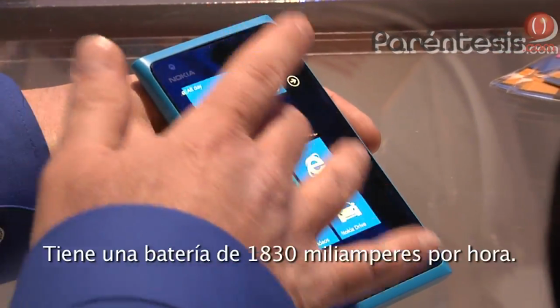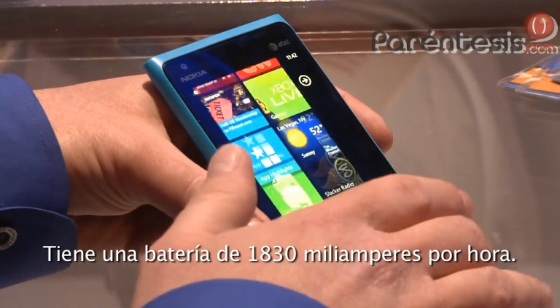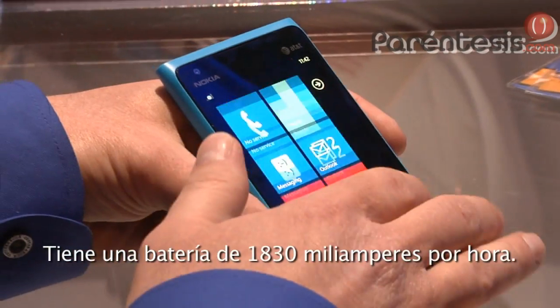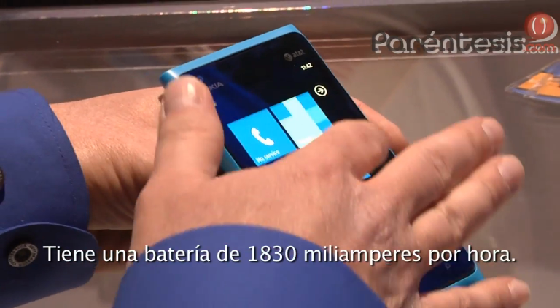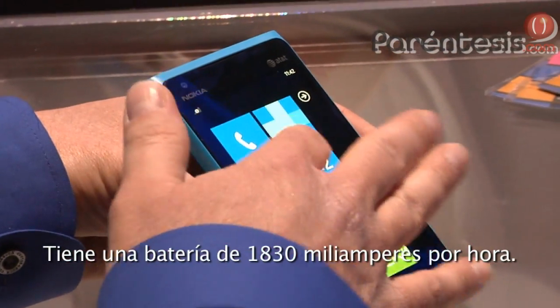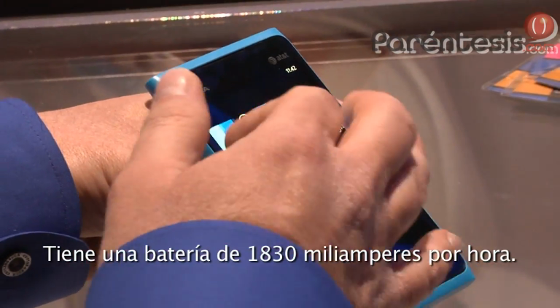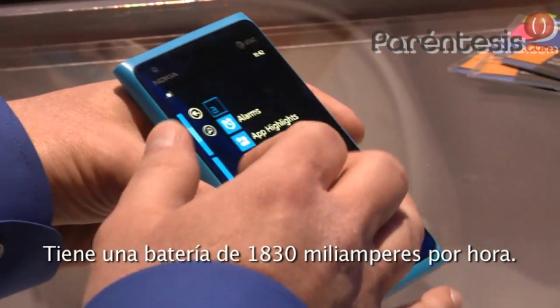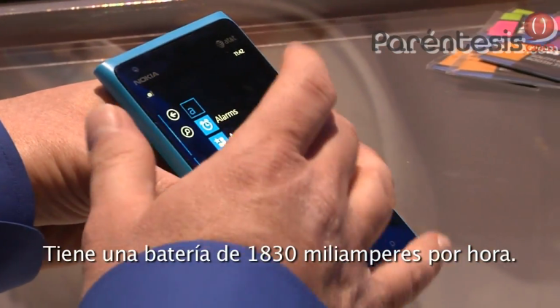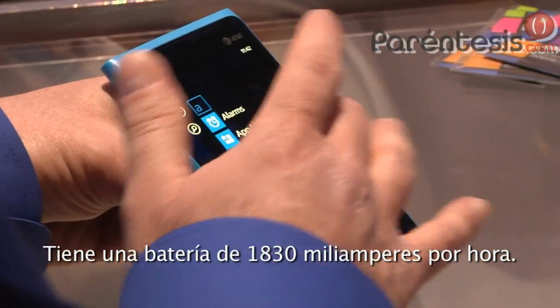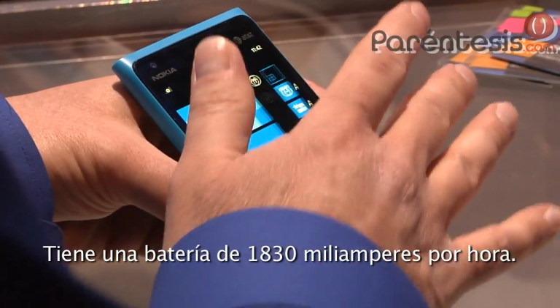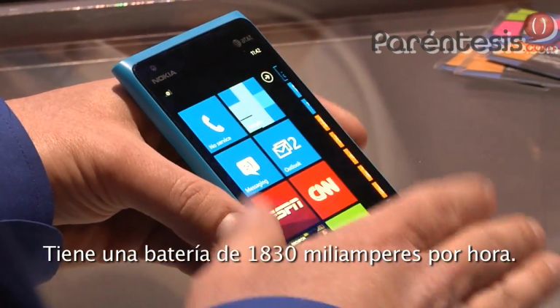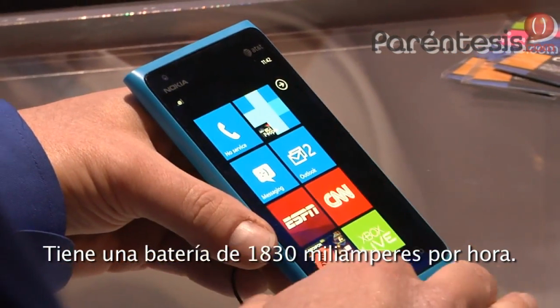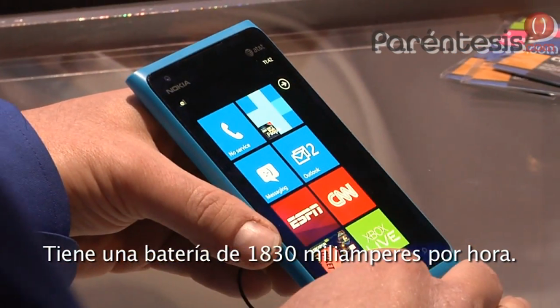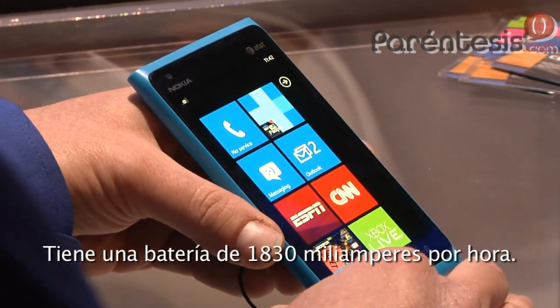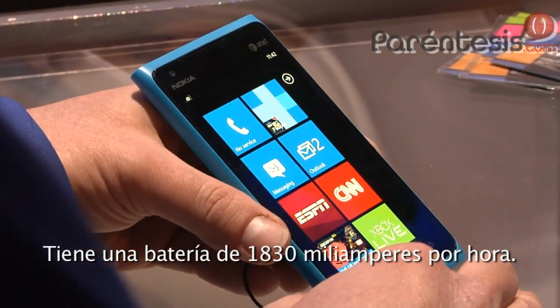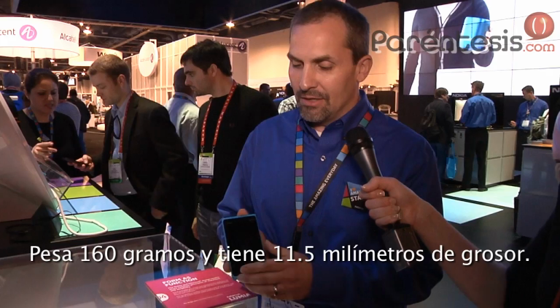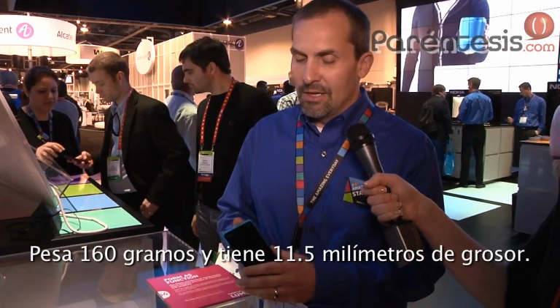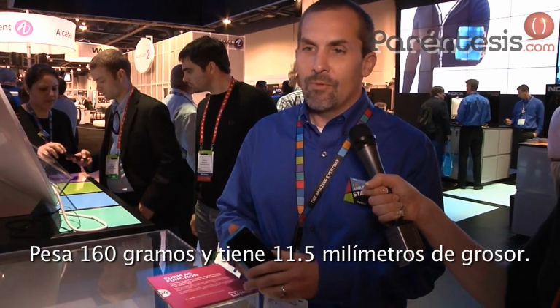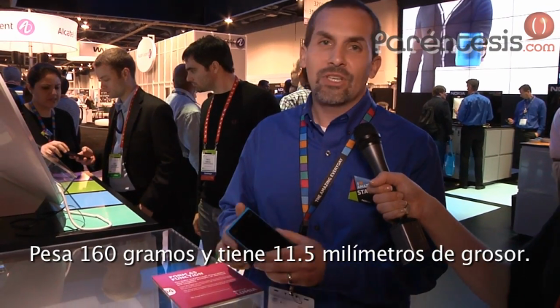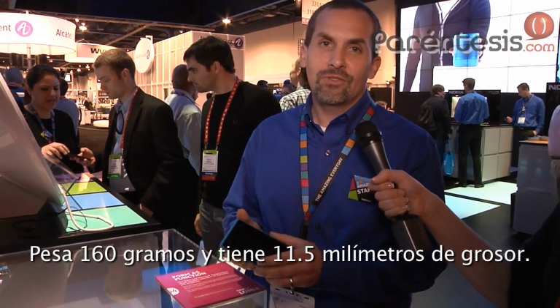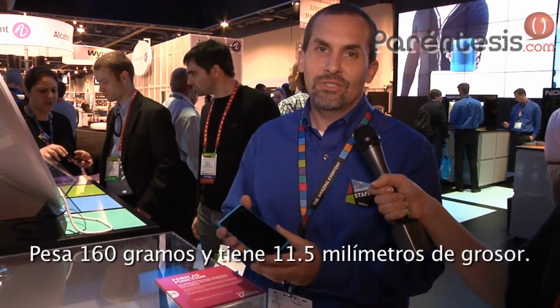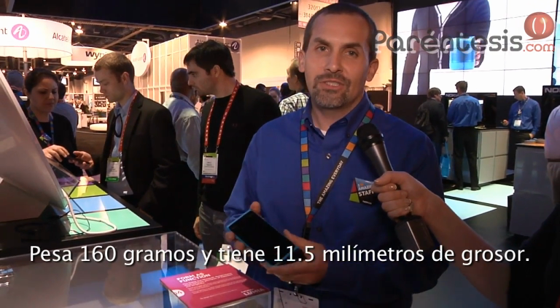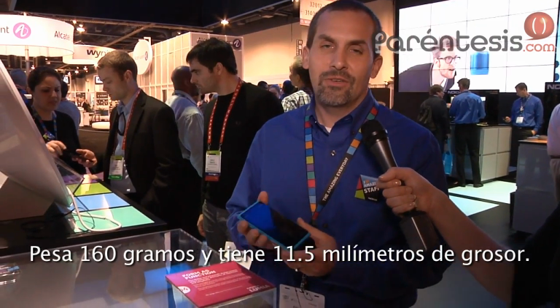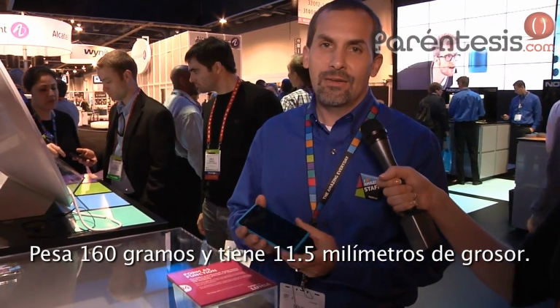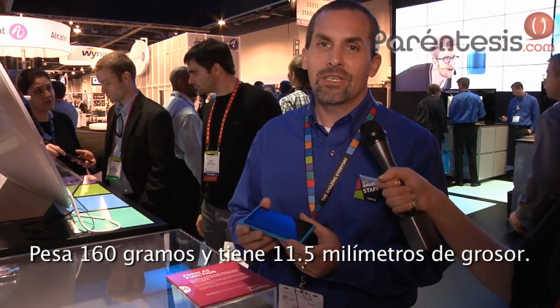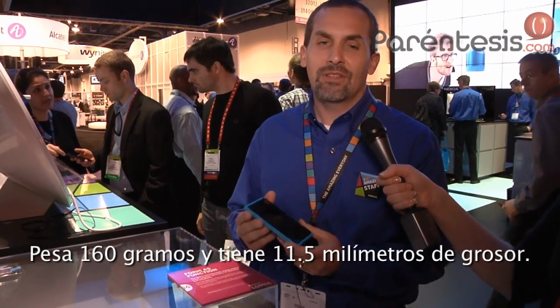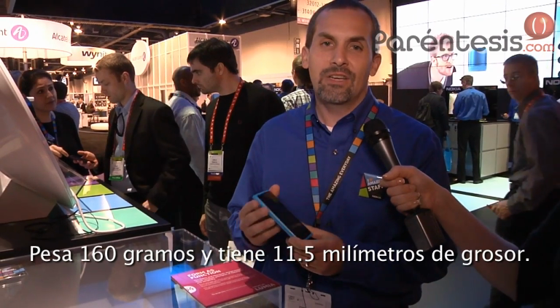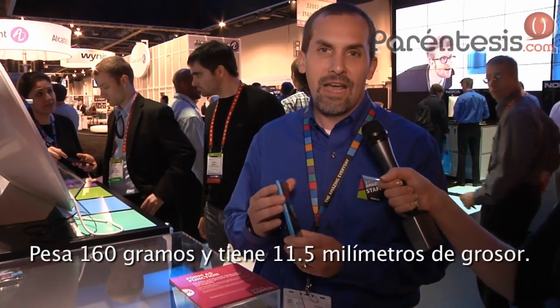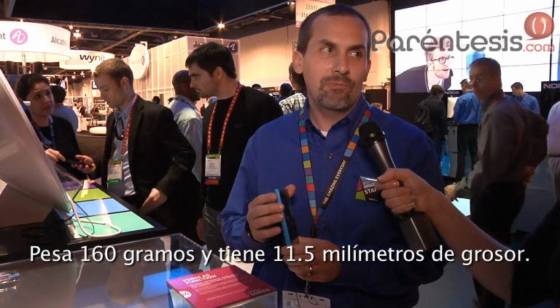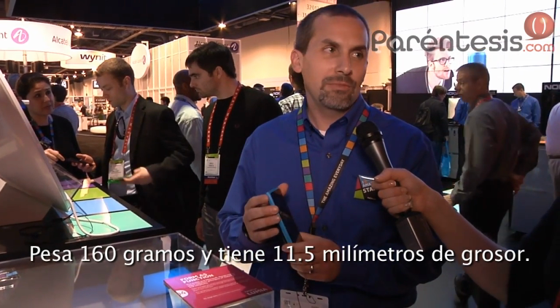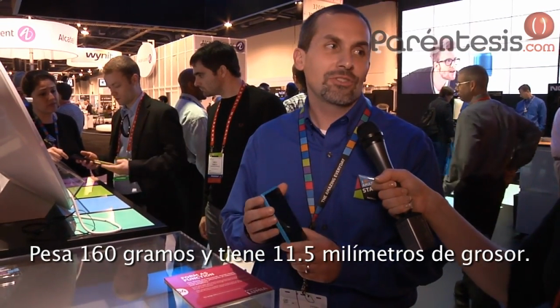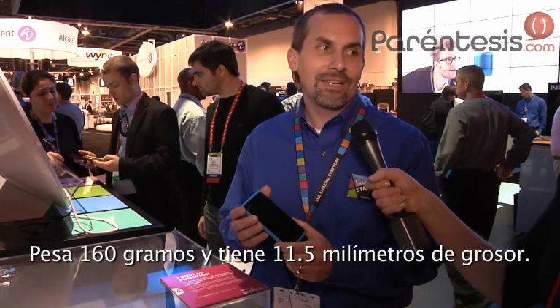It has a large 1,830 mAh battery. It weighs 160 grams and is 11.5 mm thick.